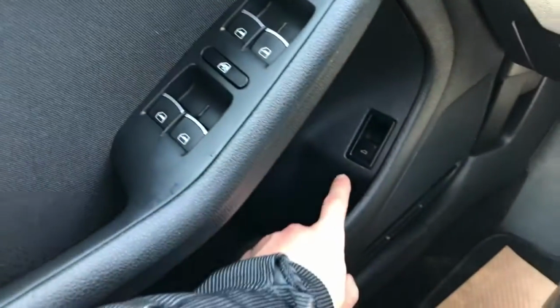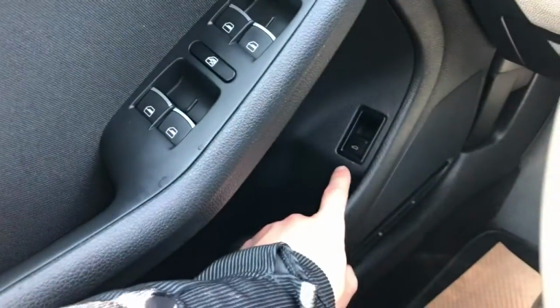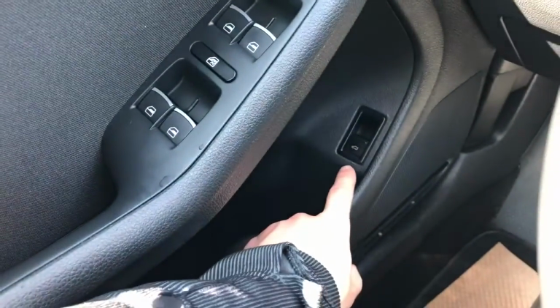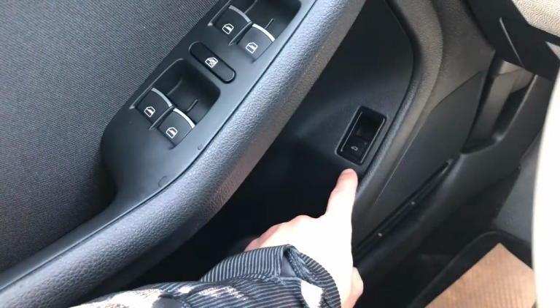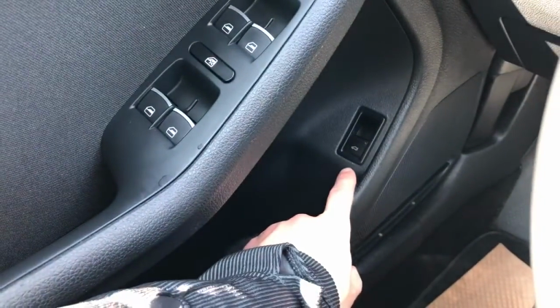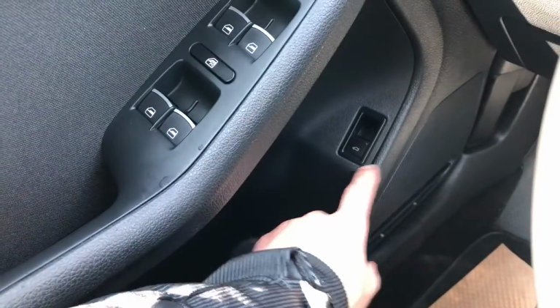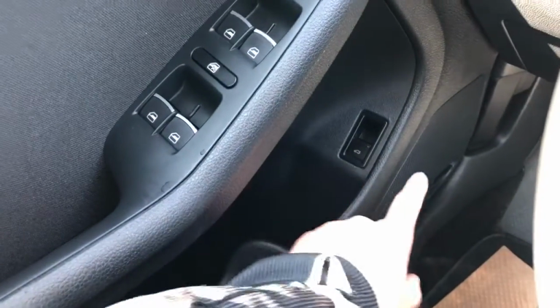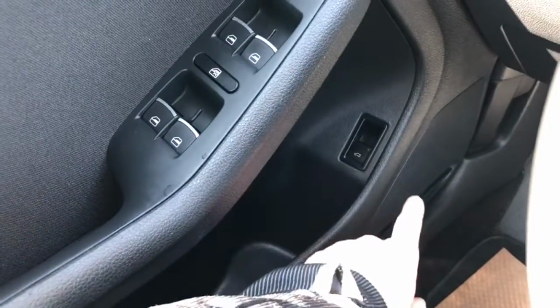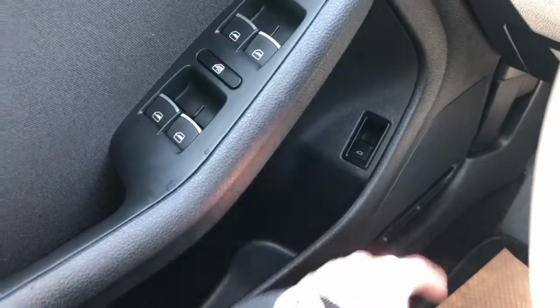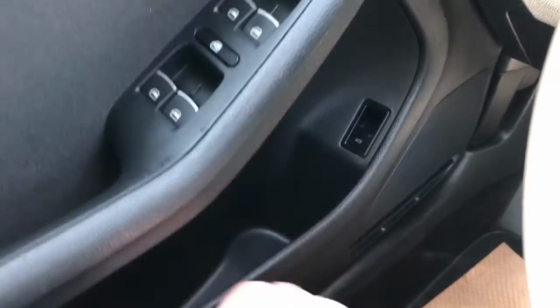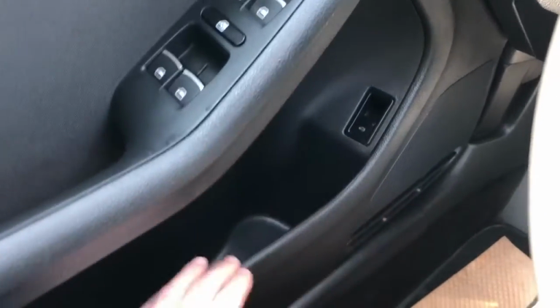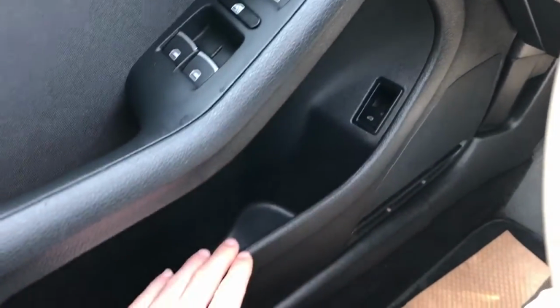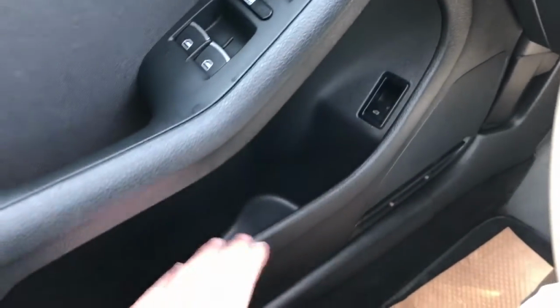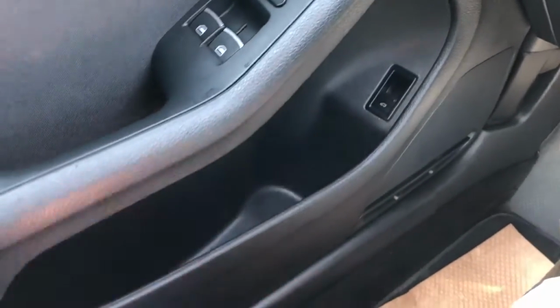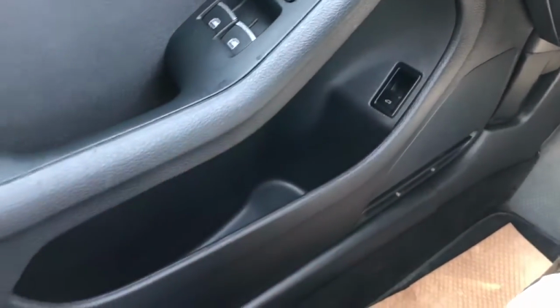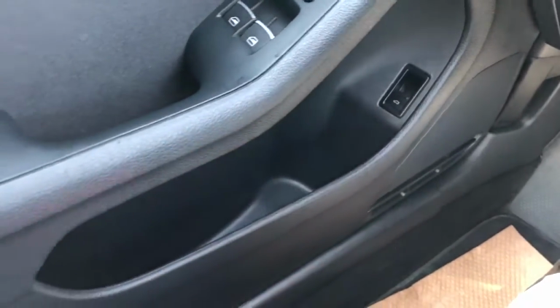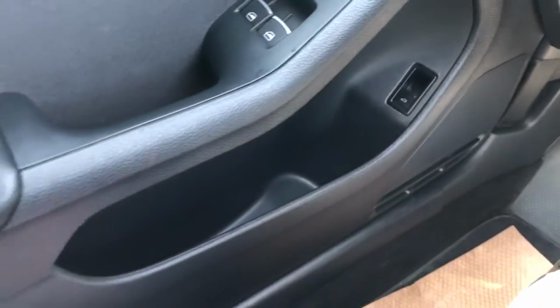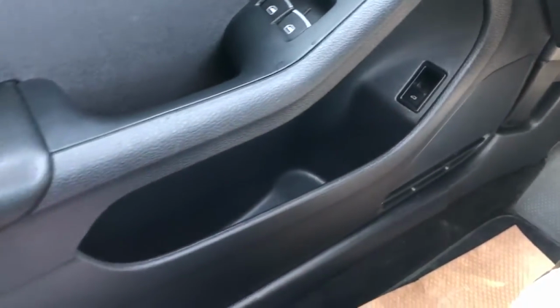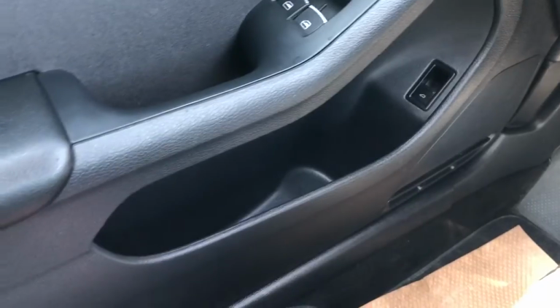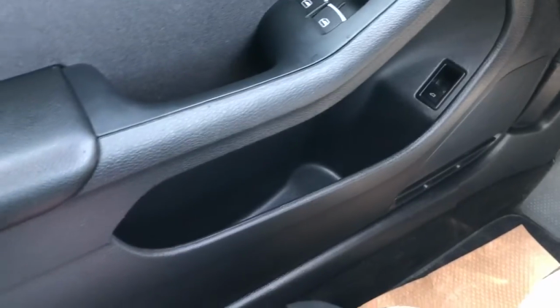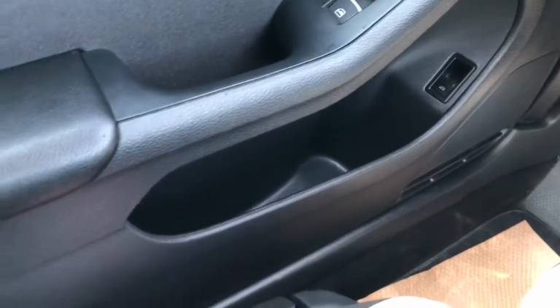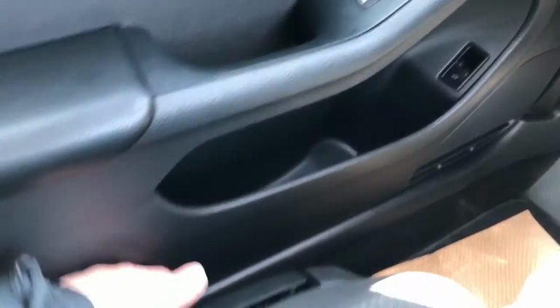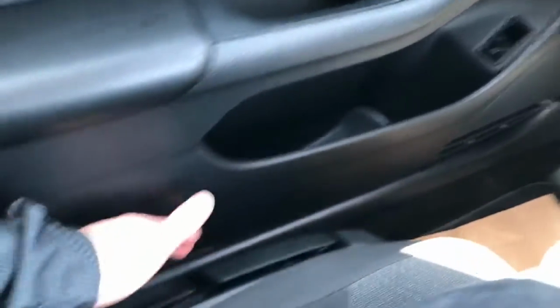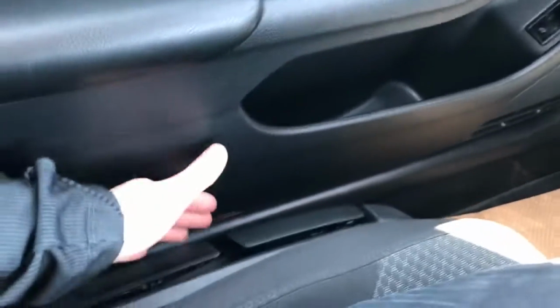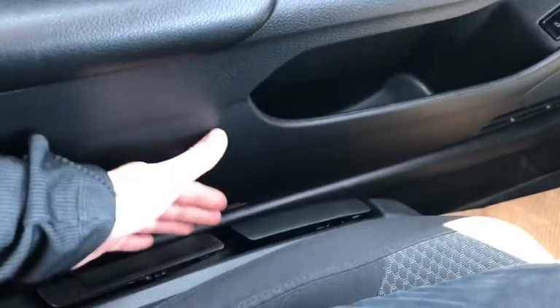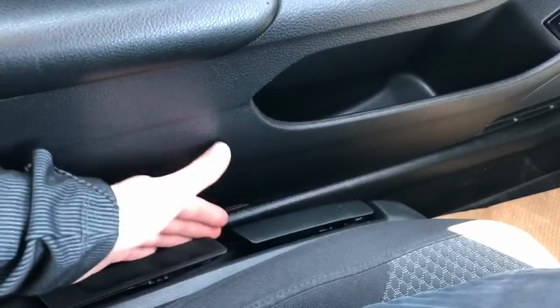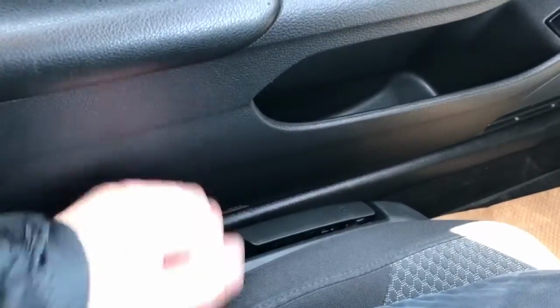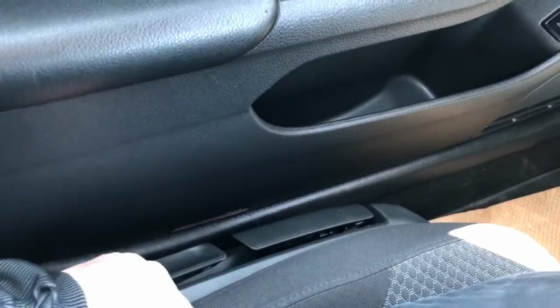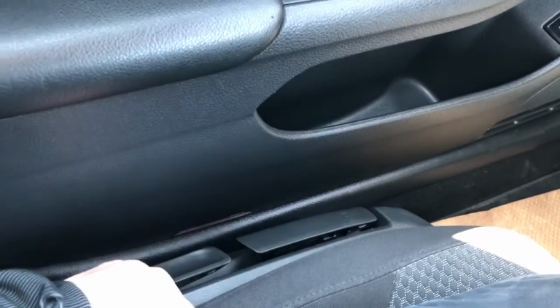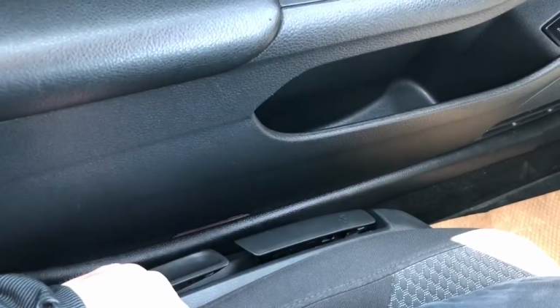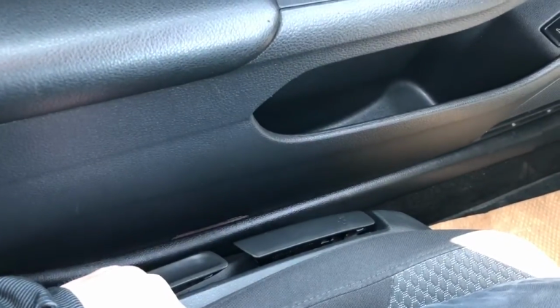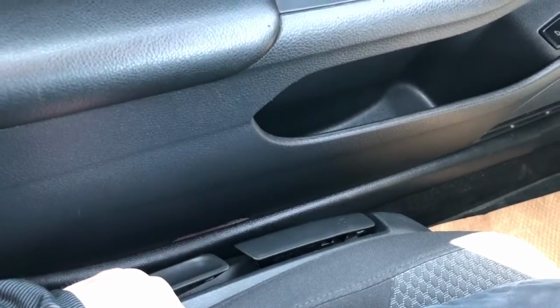Below we have our trunk release, speaker and storage, then our manual adjustment seats.